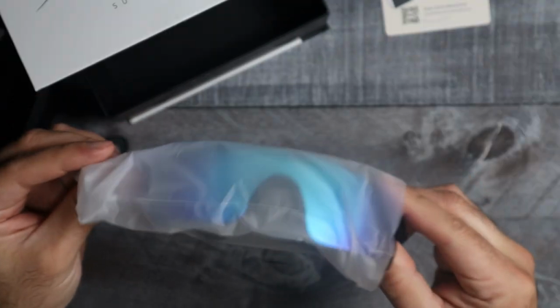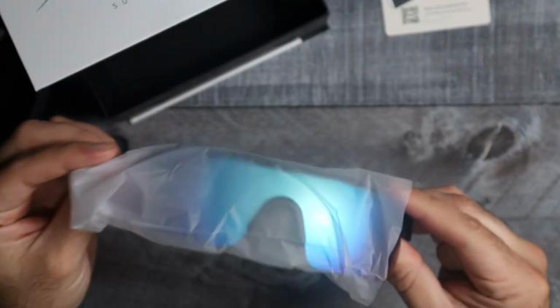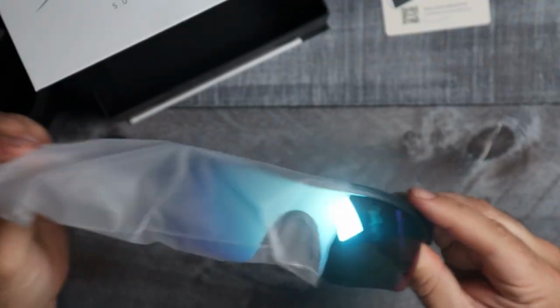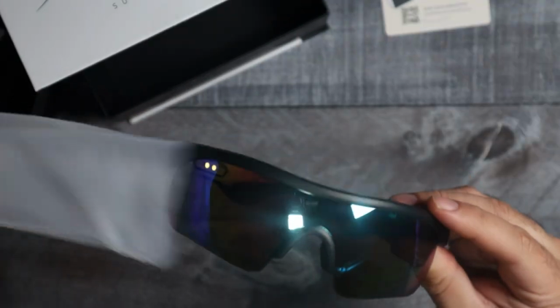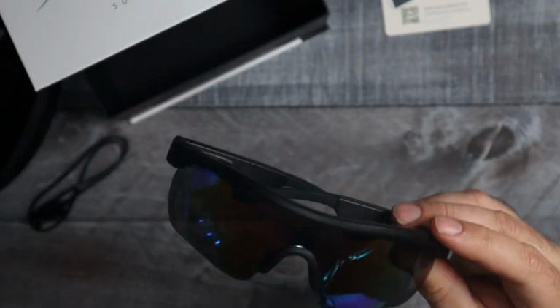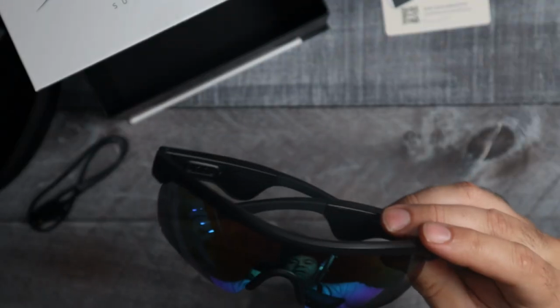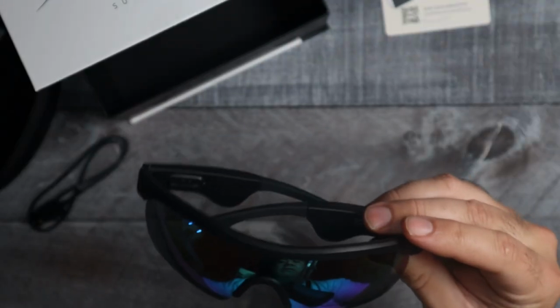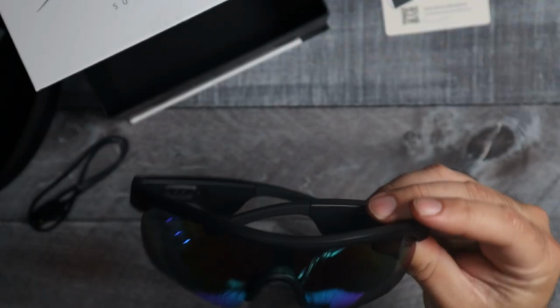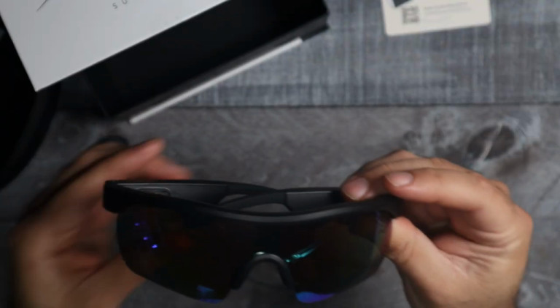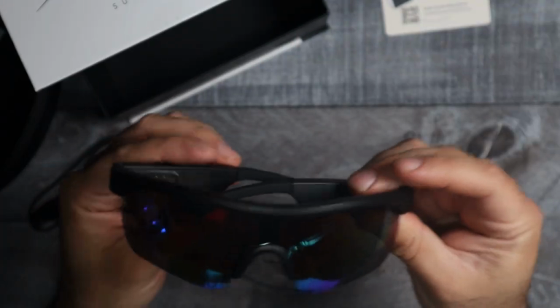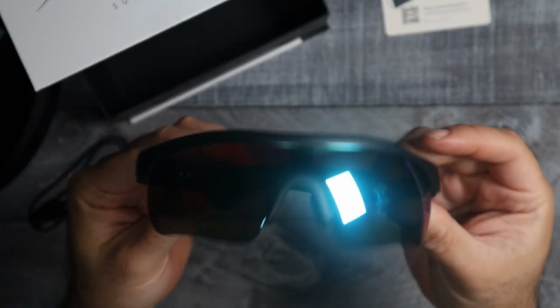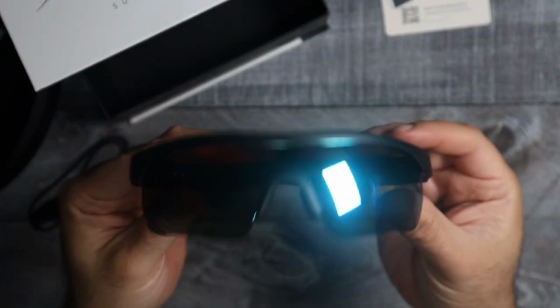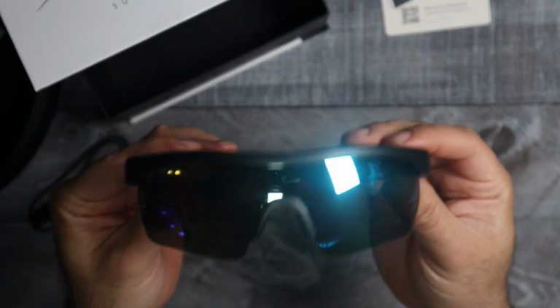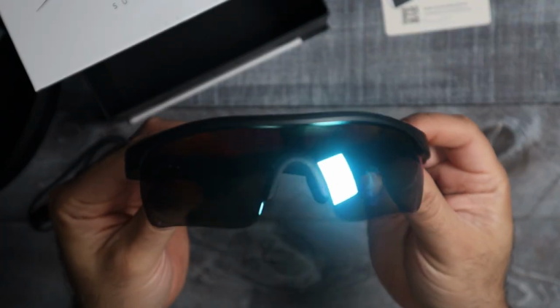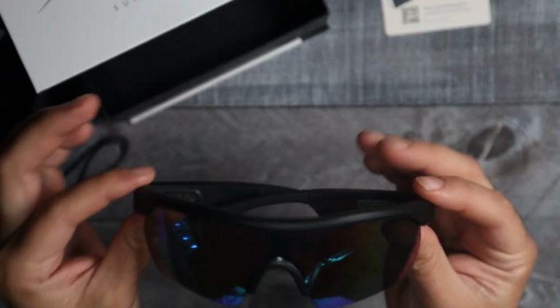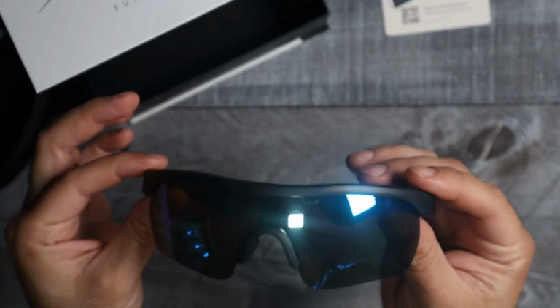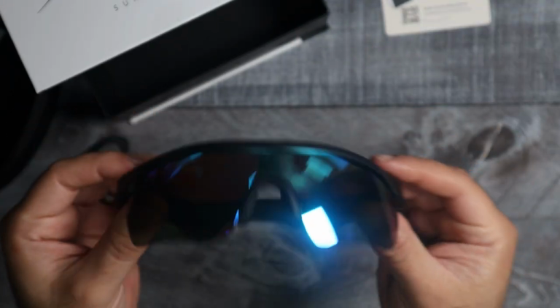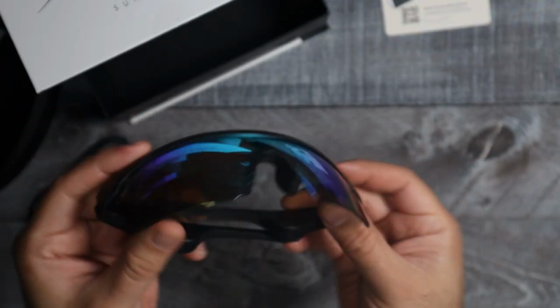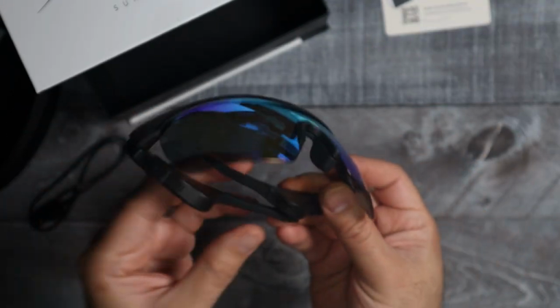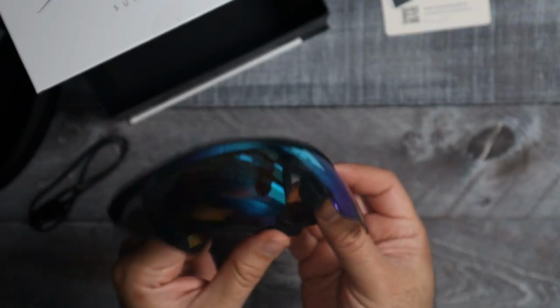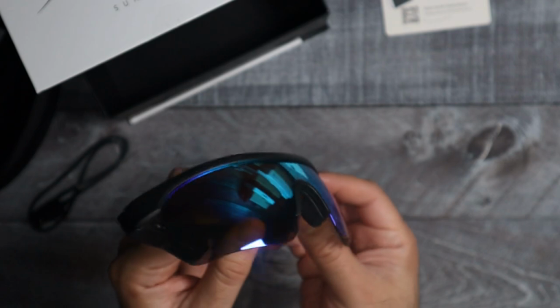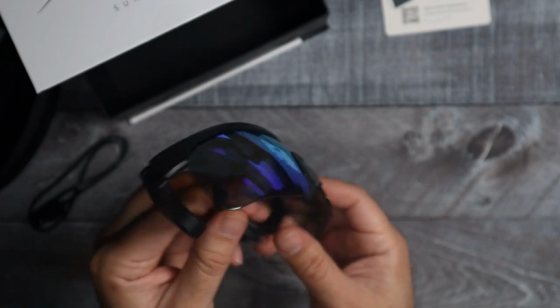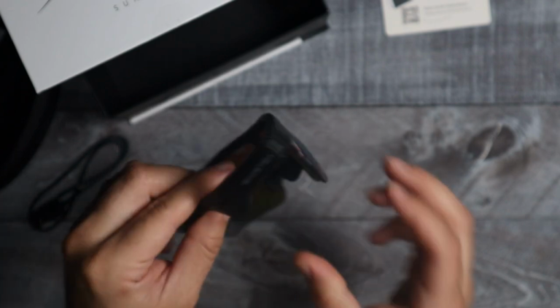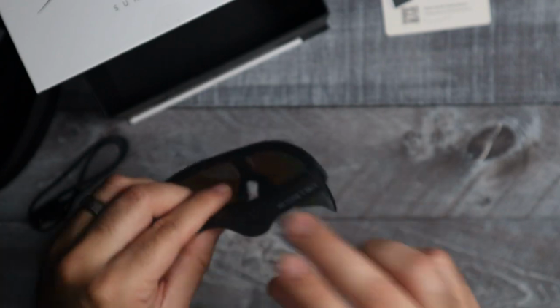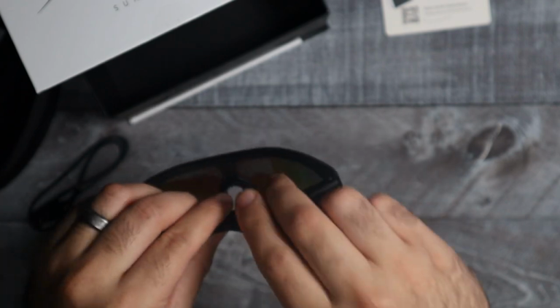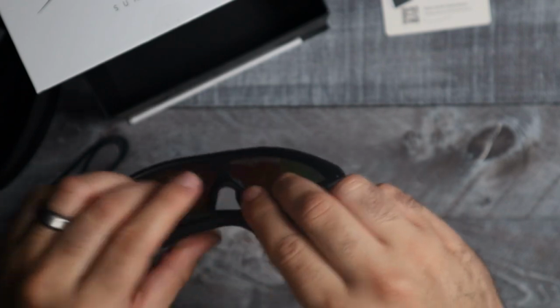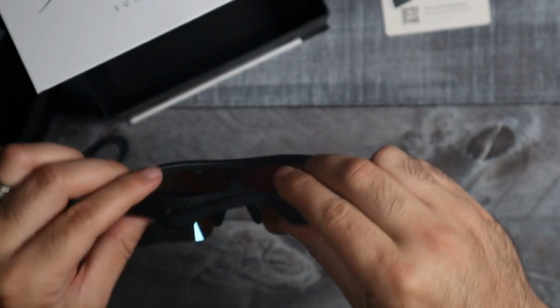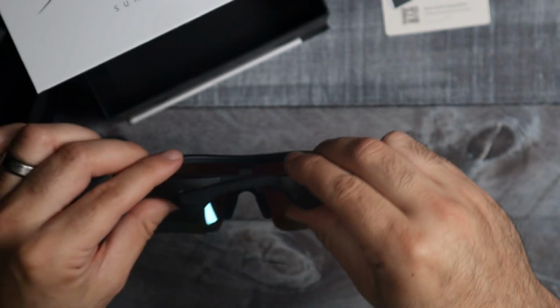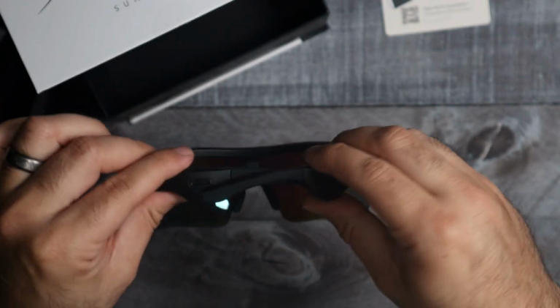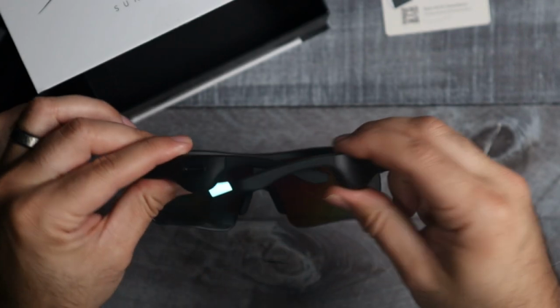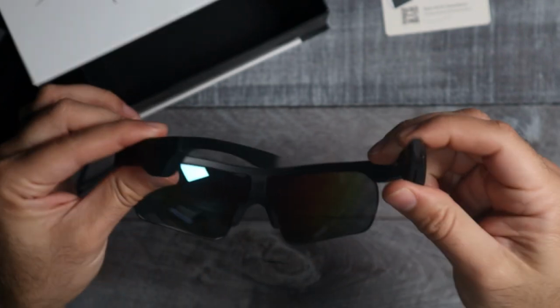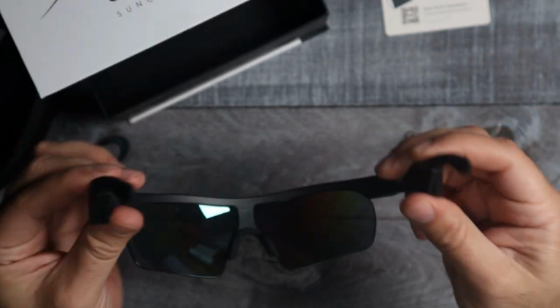As far as the glasses, these things look really really cool.